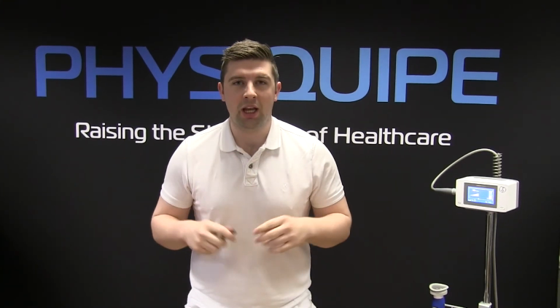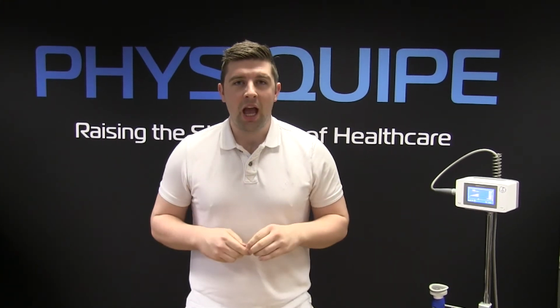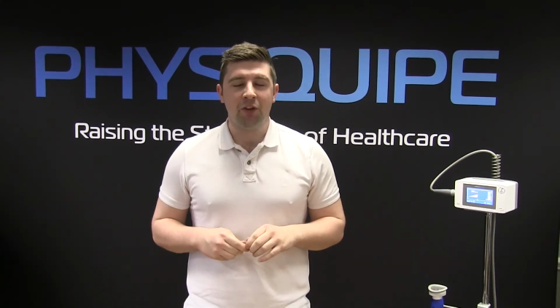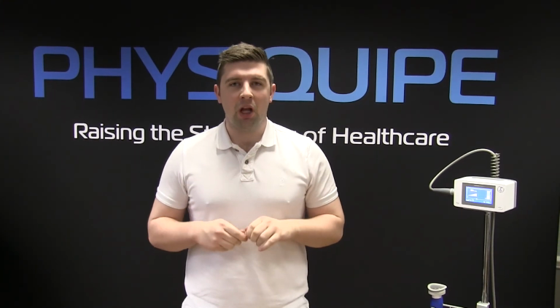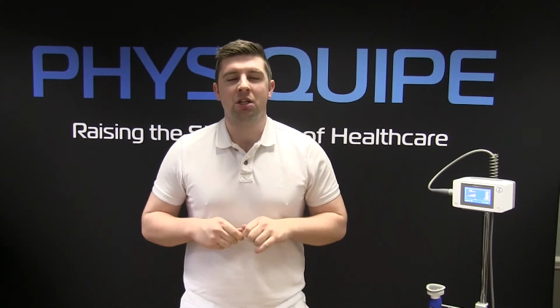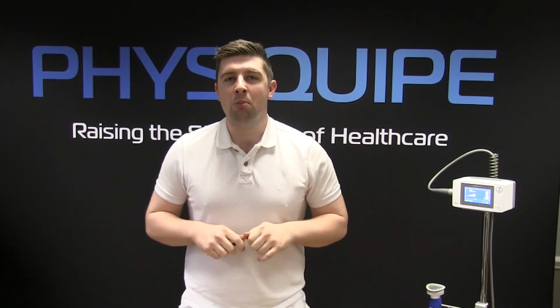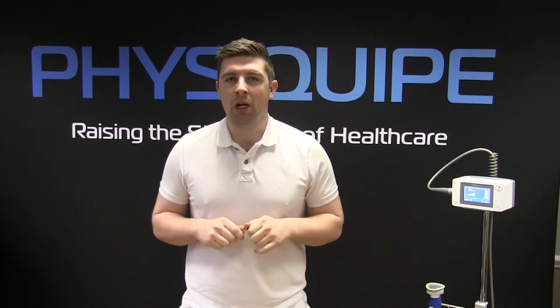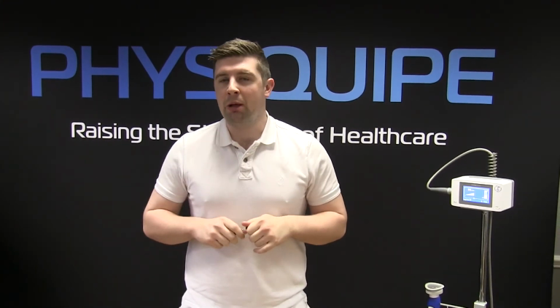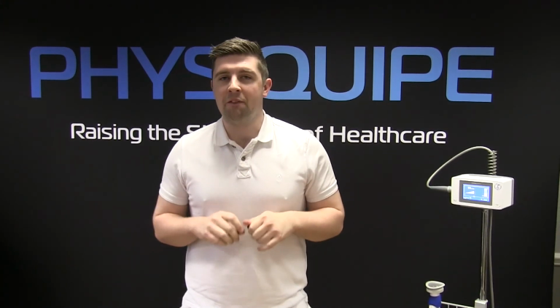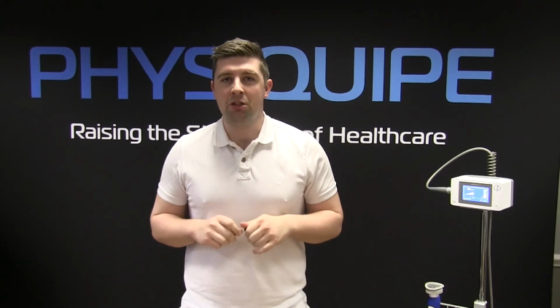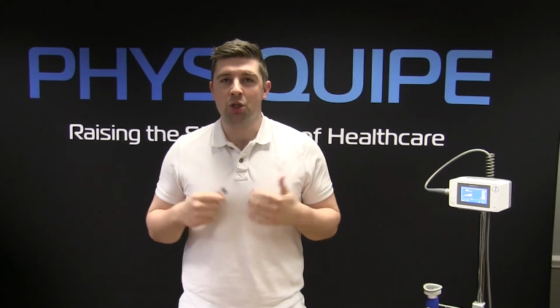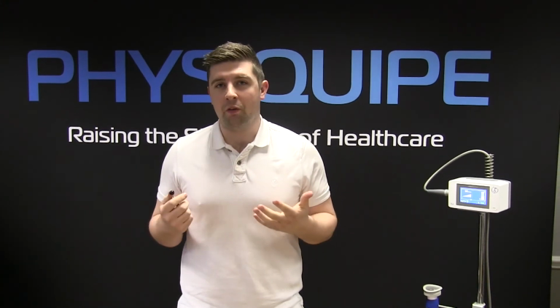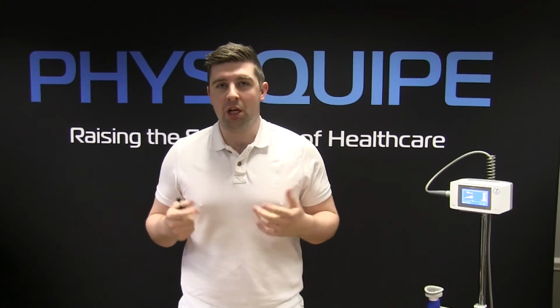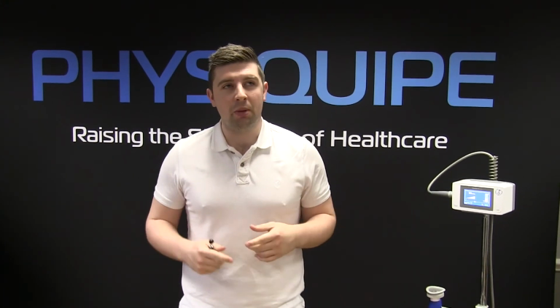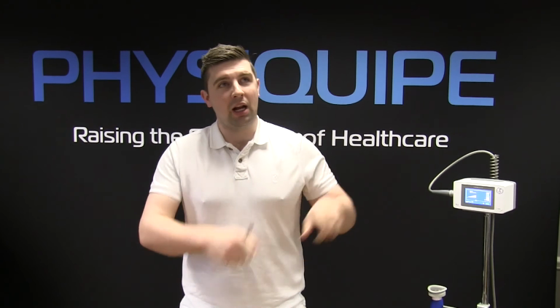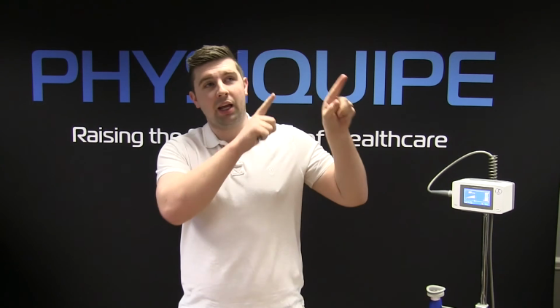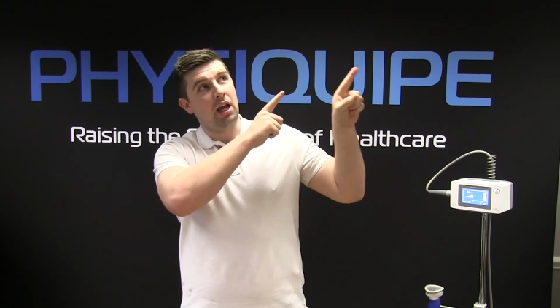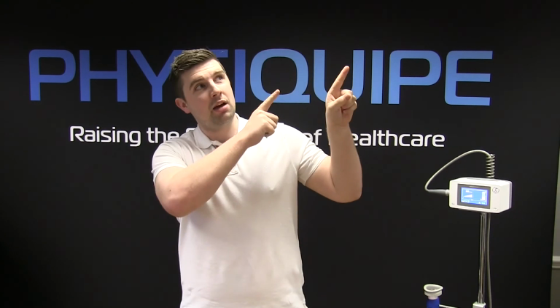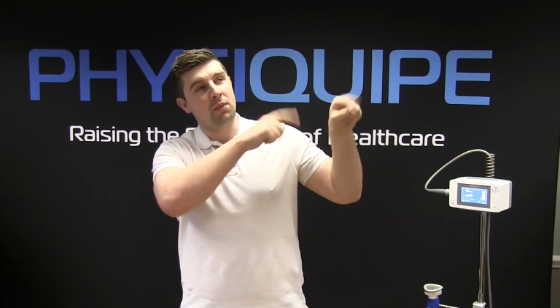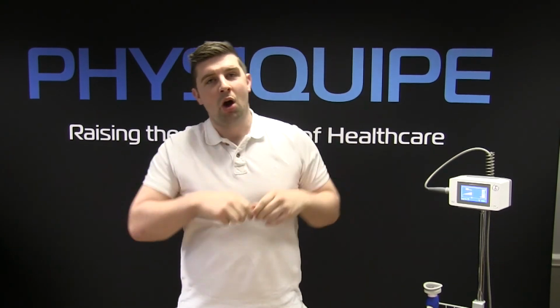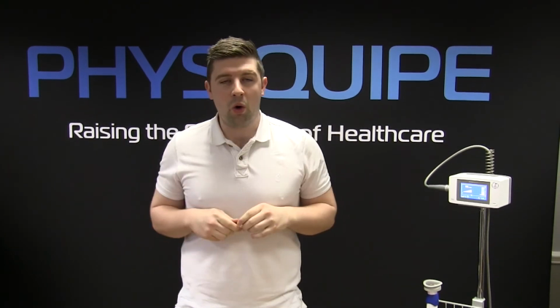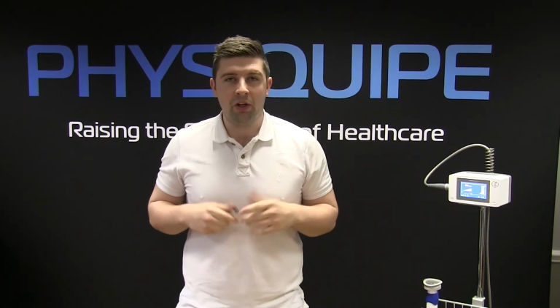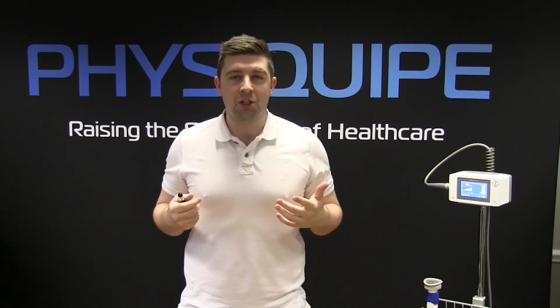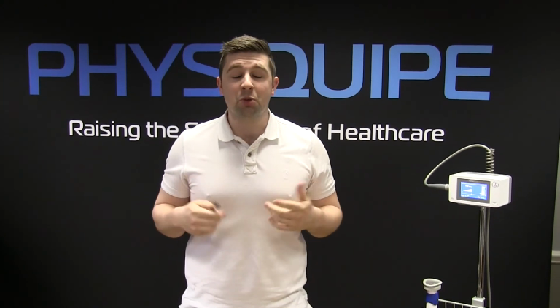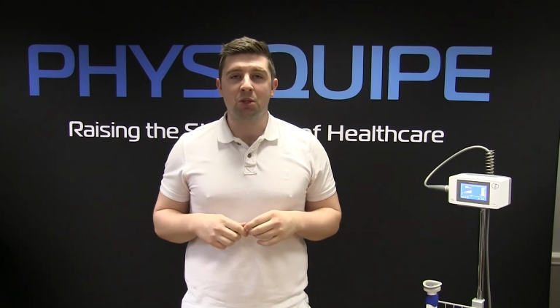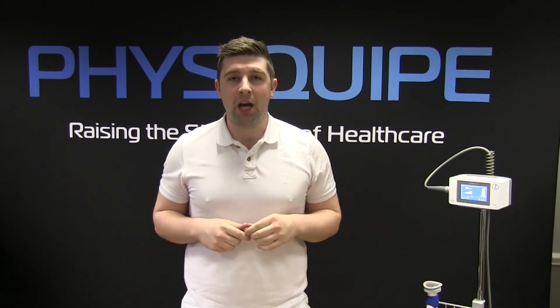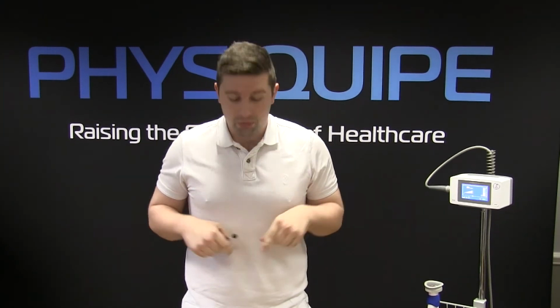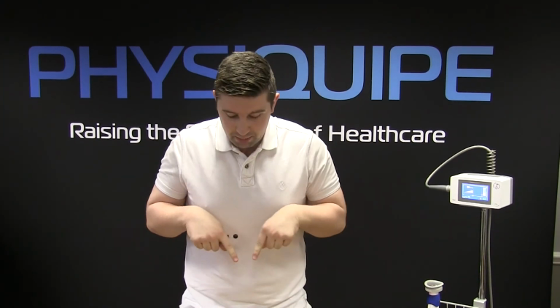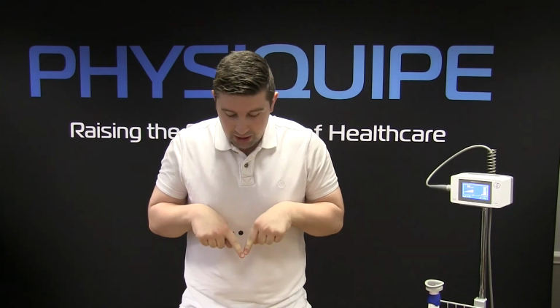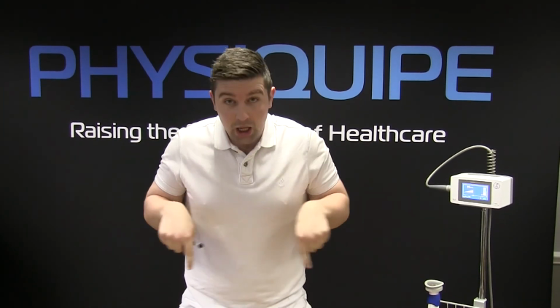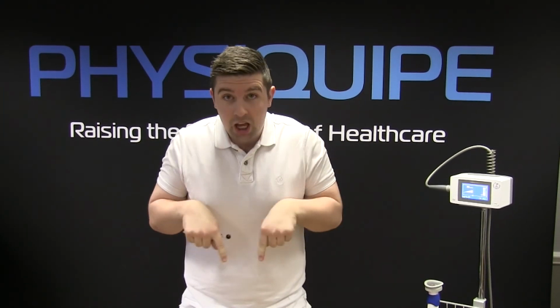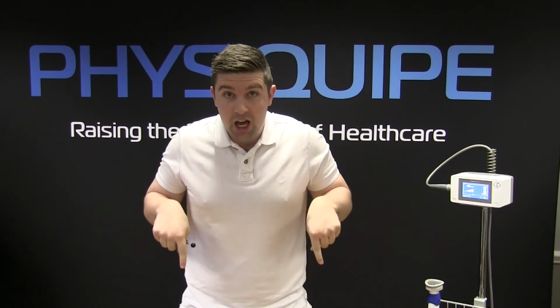If you'd like to know more about PhysioTouch or PhysiQuip, then click here. Or if you'd like to subscribe to our channel, then please click here.